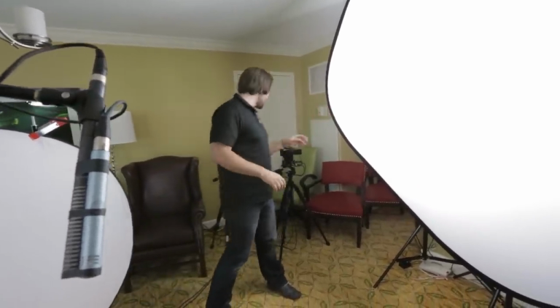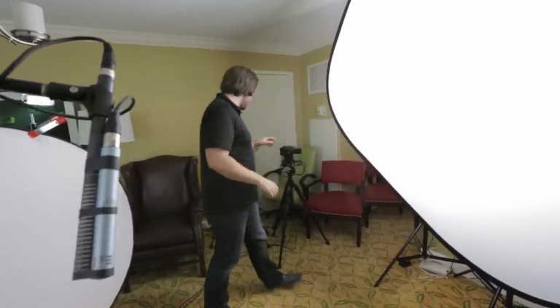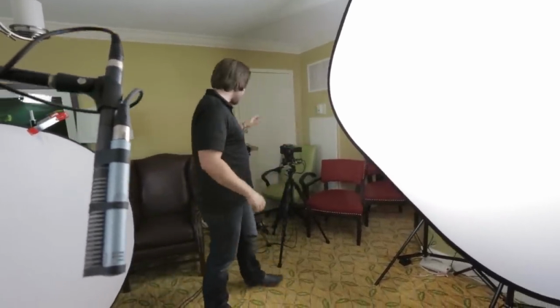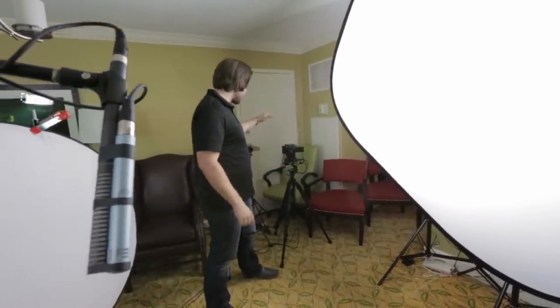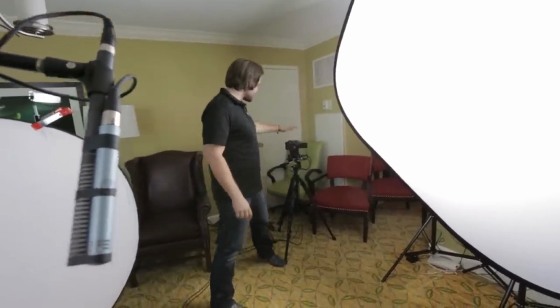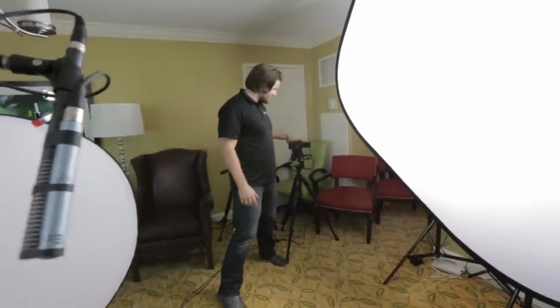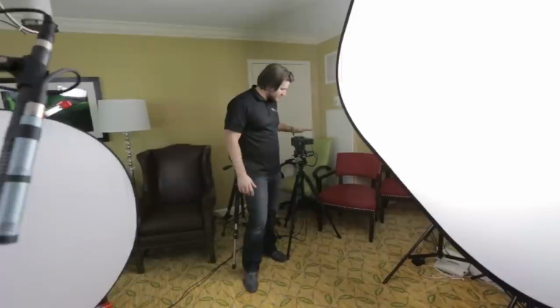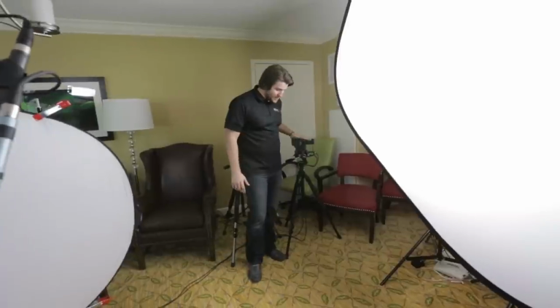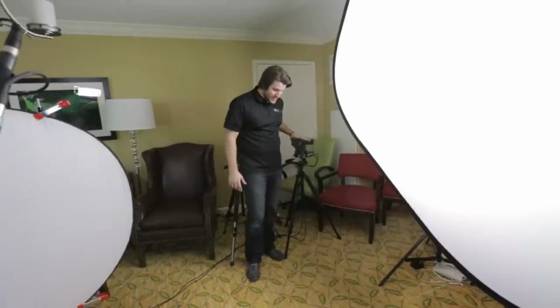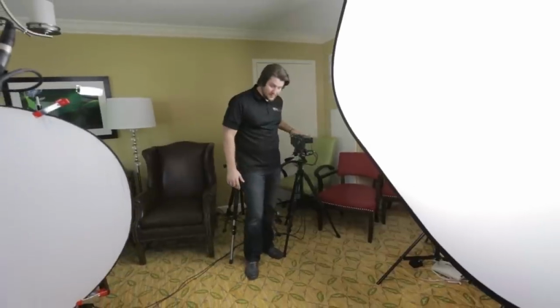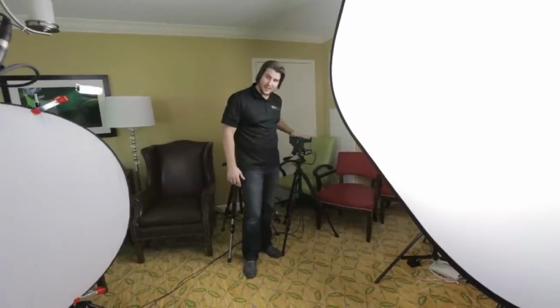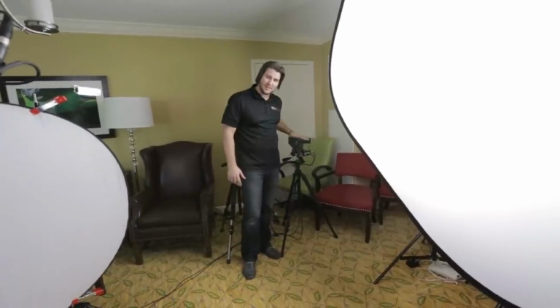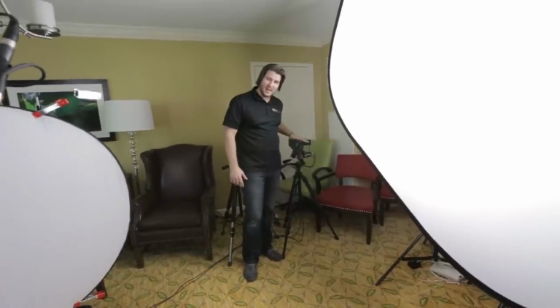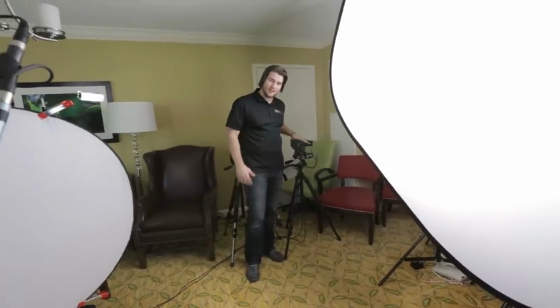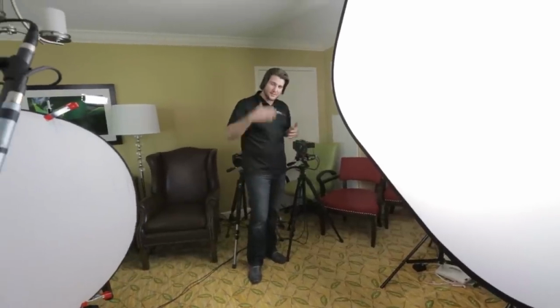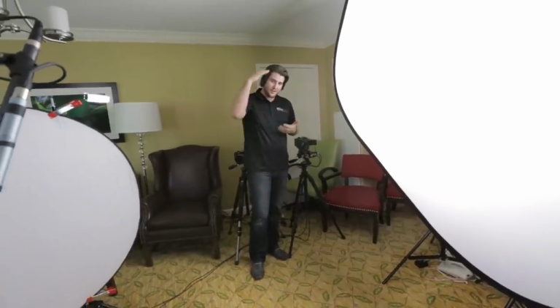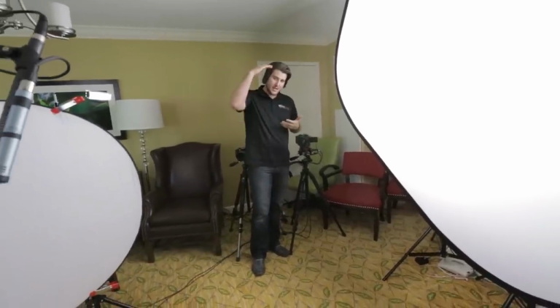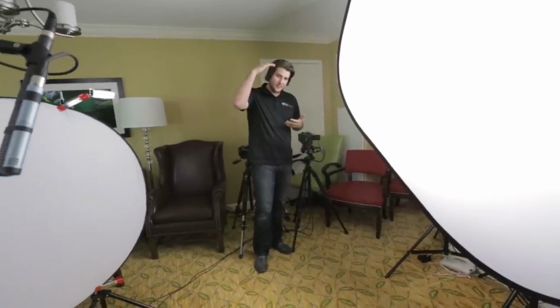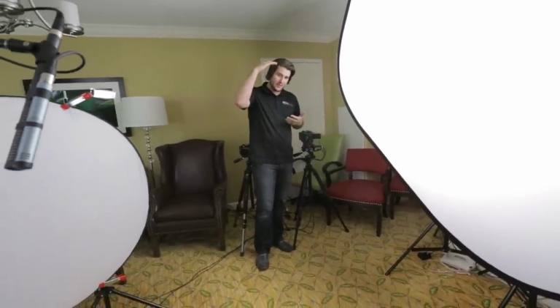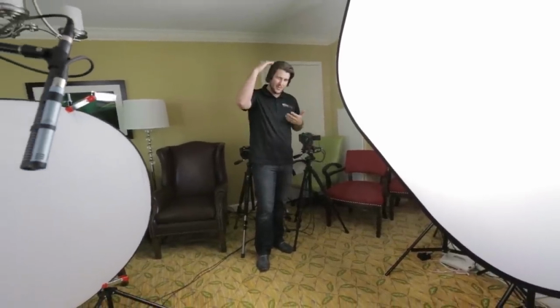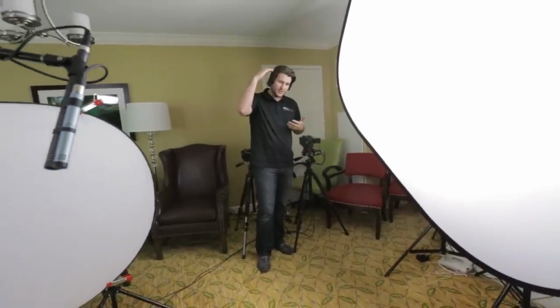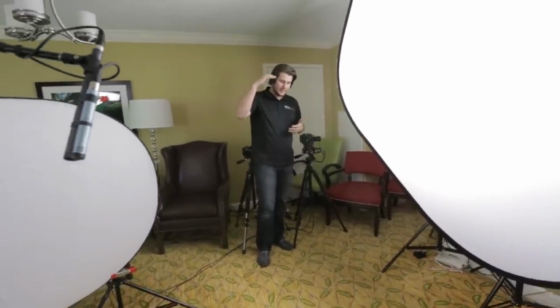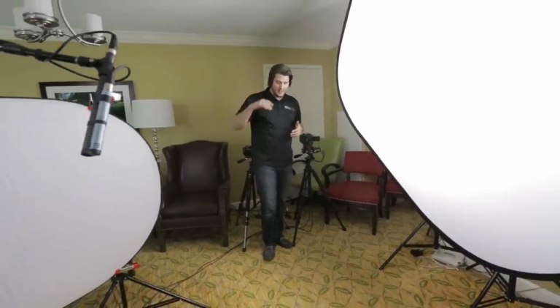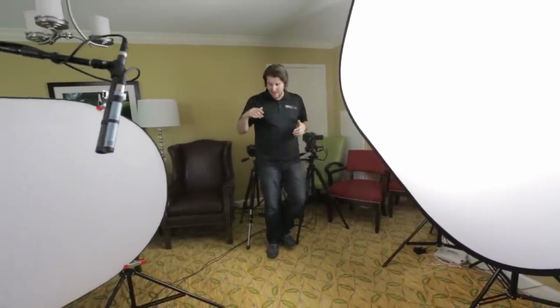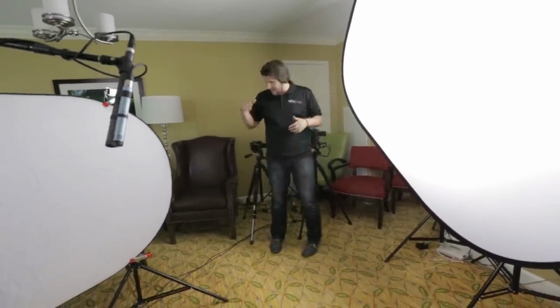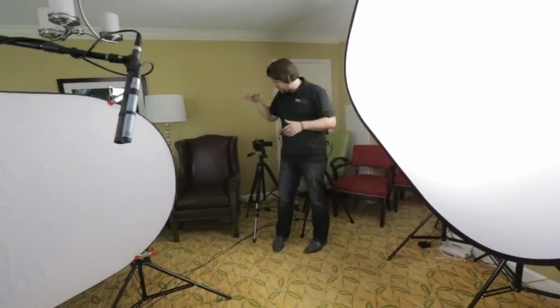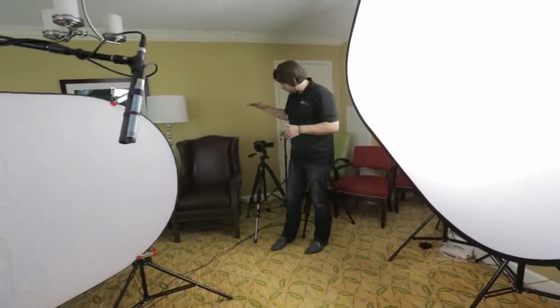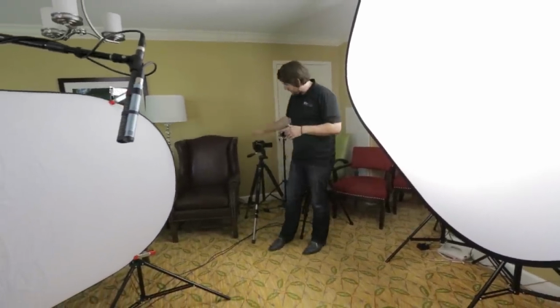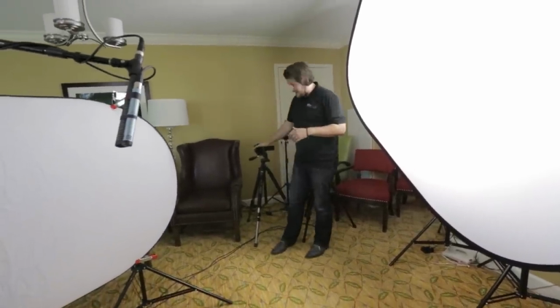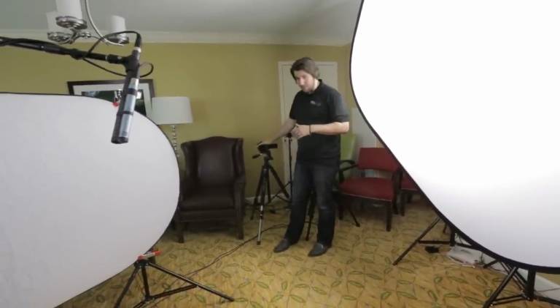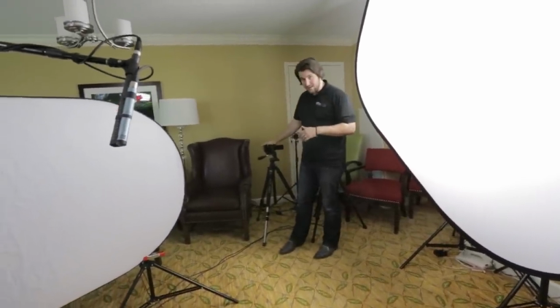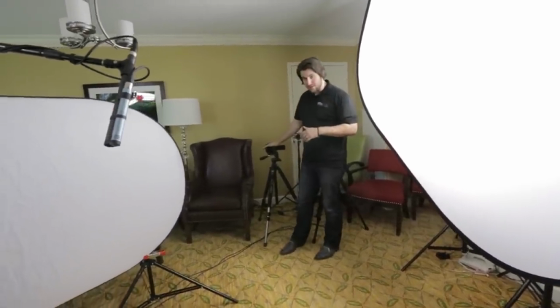So we've got our cameras here. Camera A is a tighter close-up — probably like a medium shot — and we've got our wider angle right here.